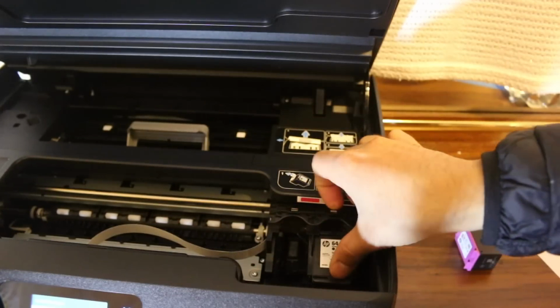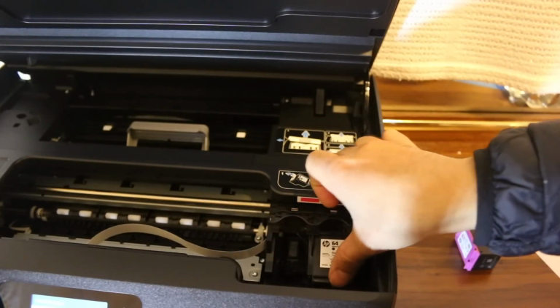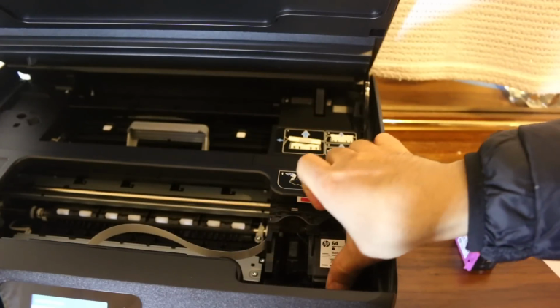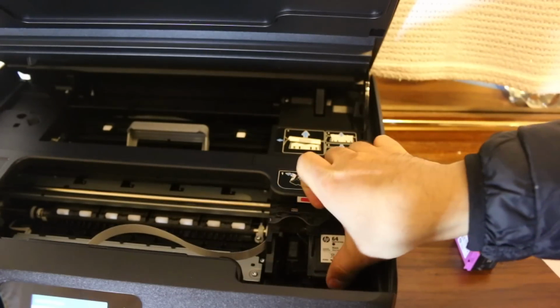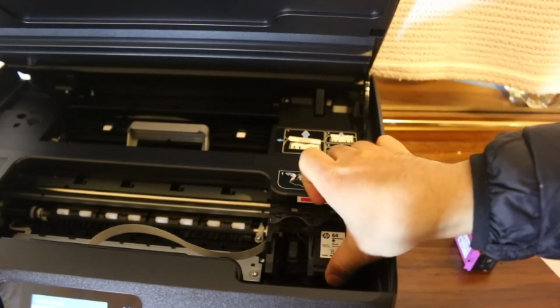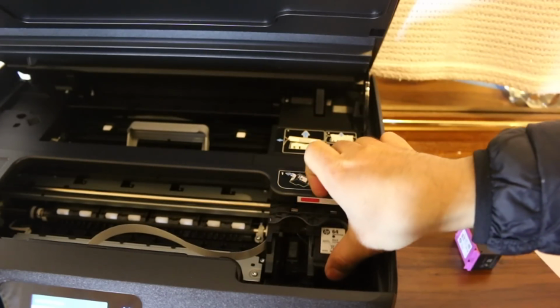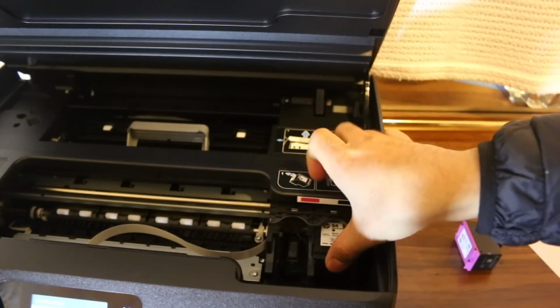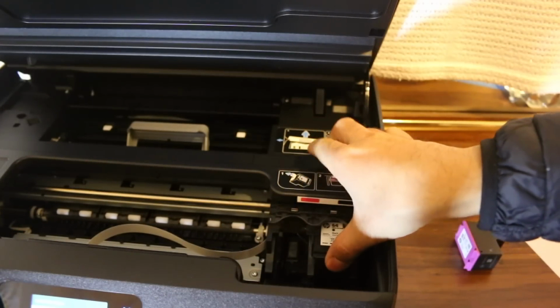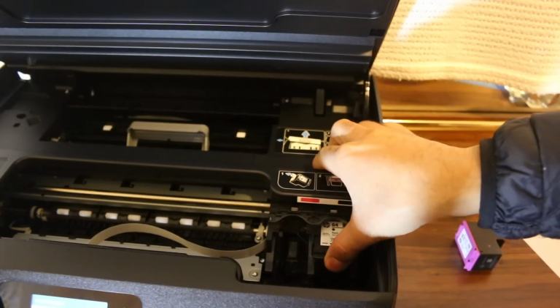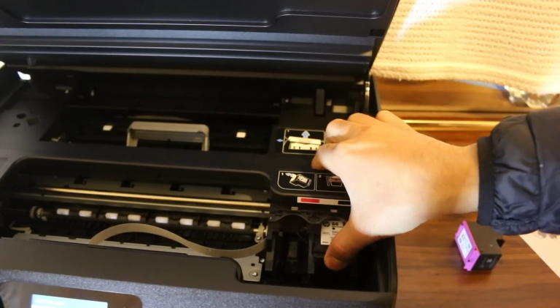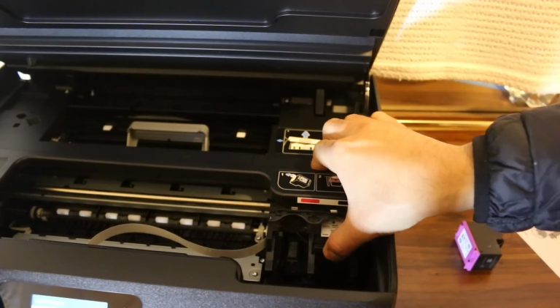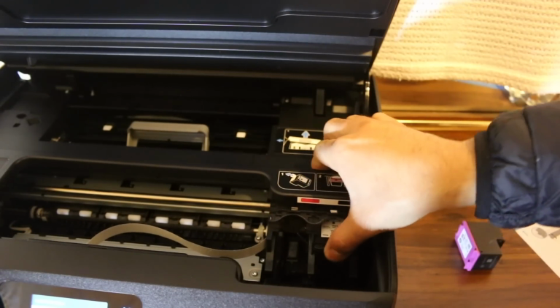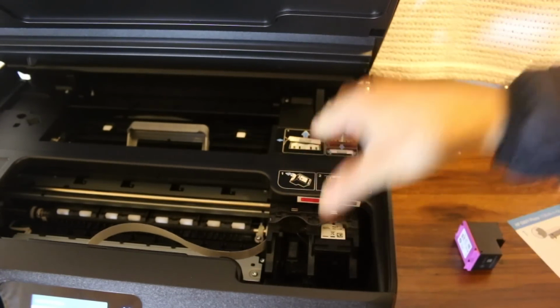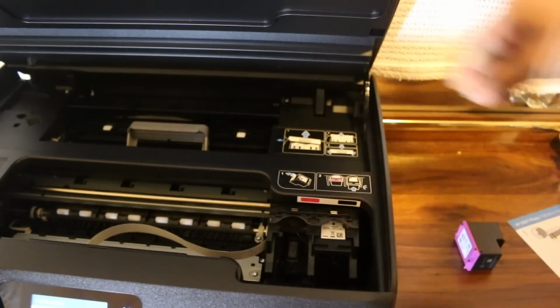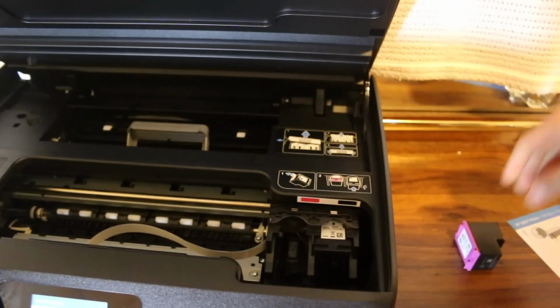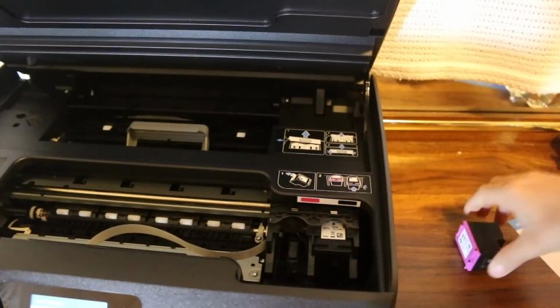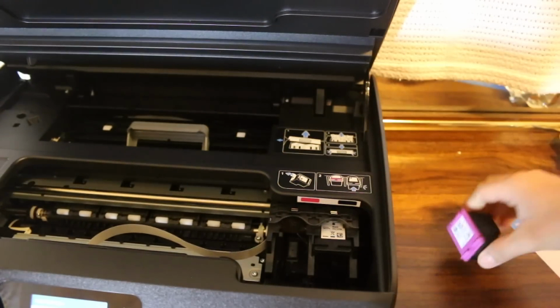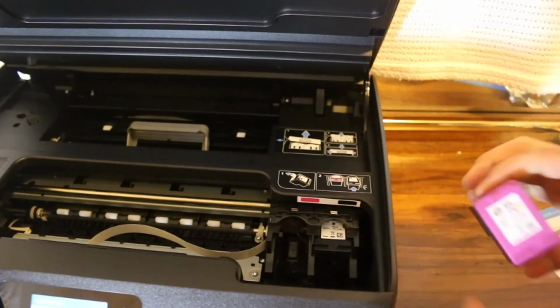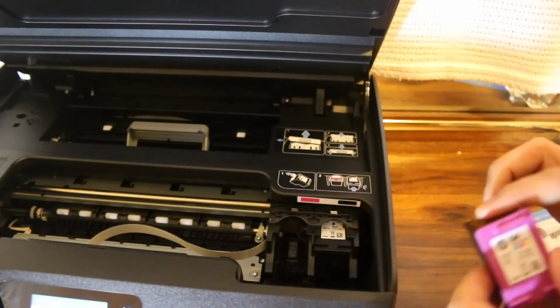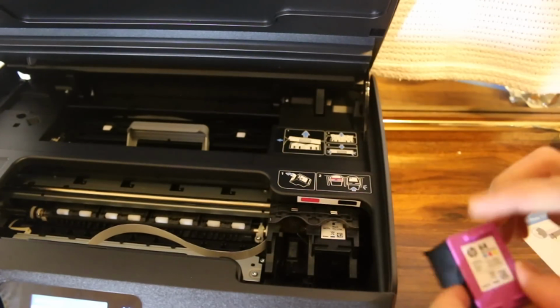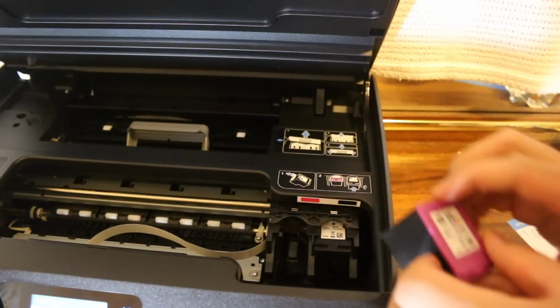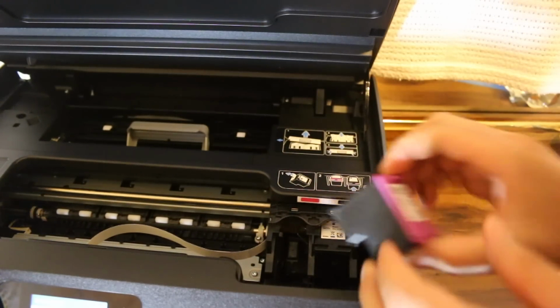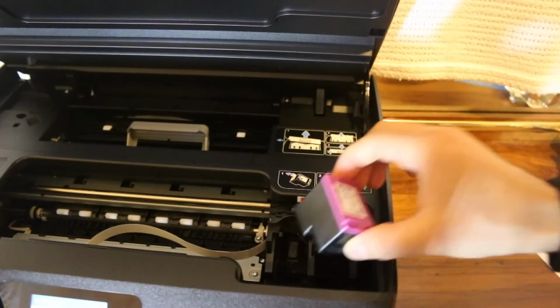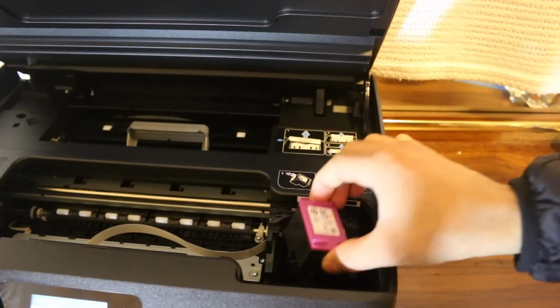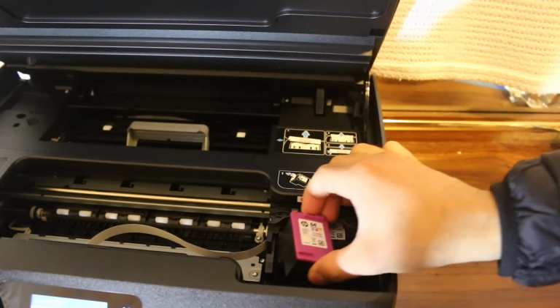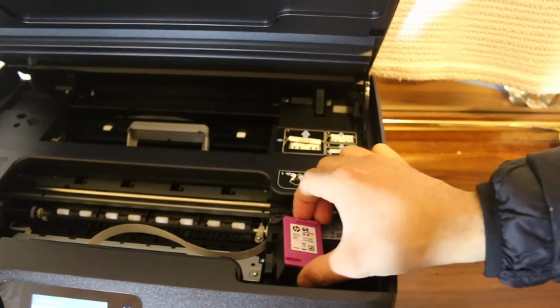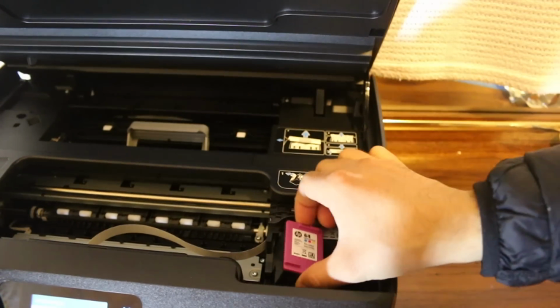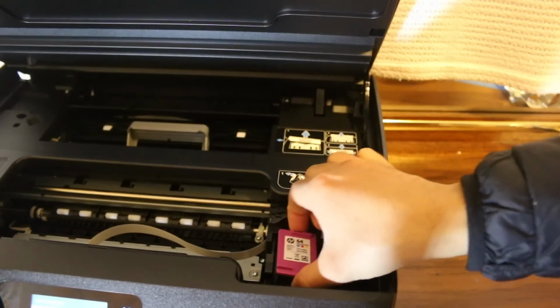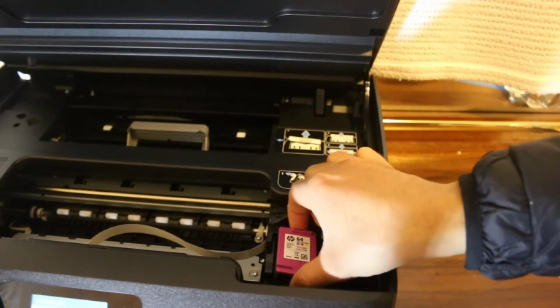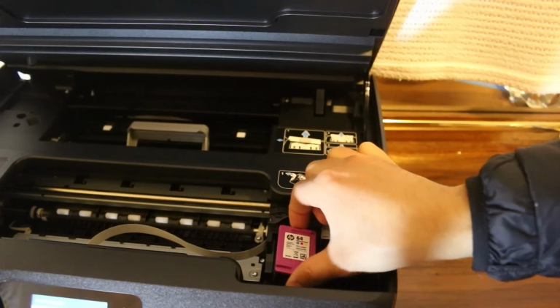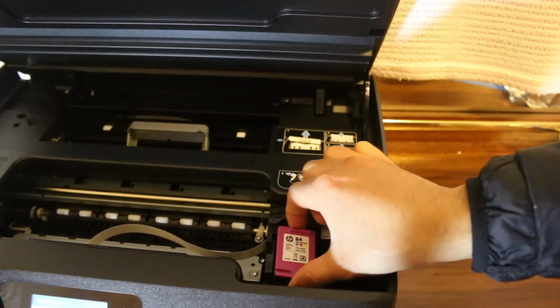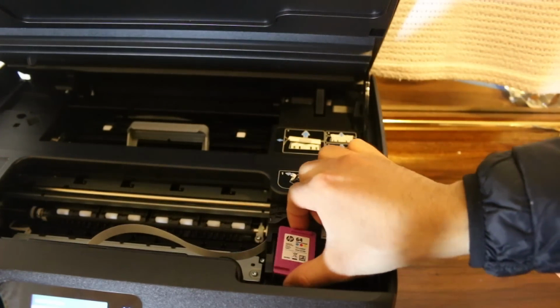Place the cartridge like this and just push it in. Same for the other one — just place it here.